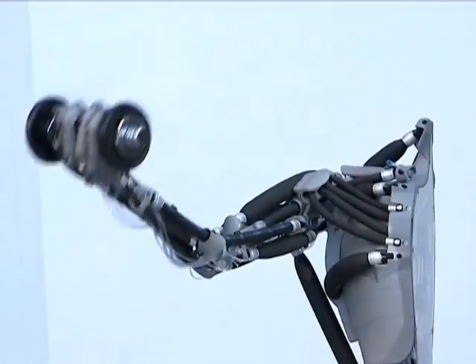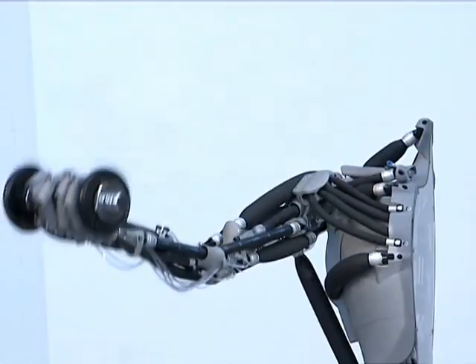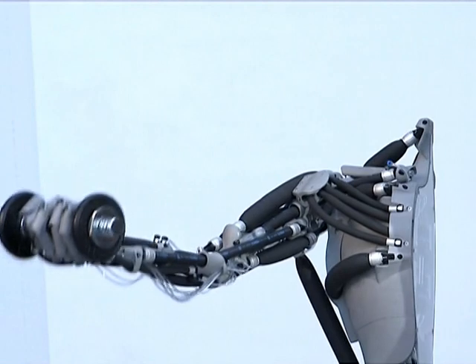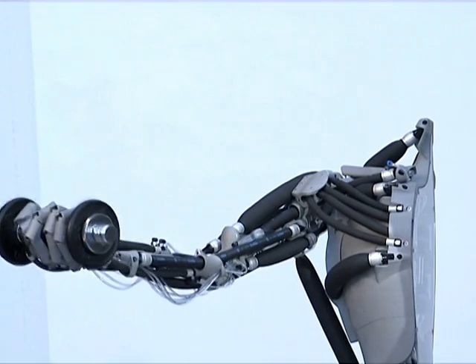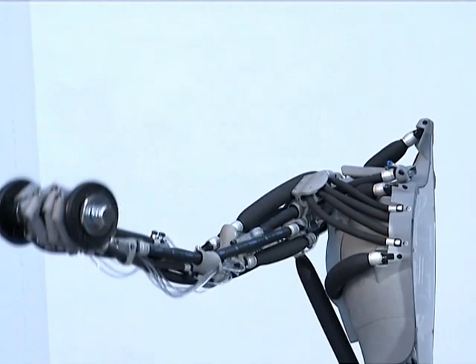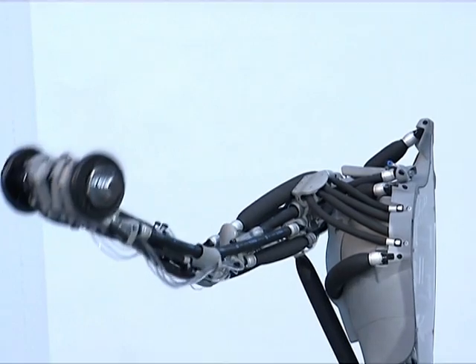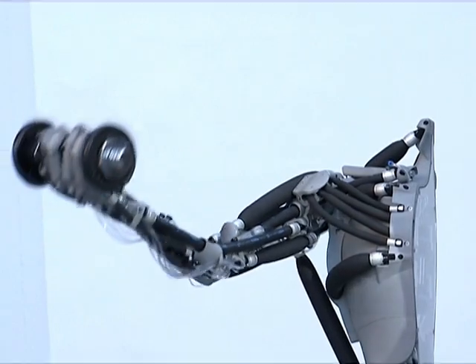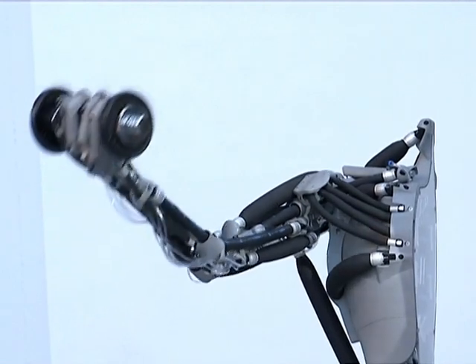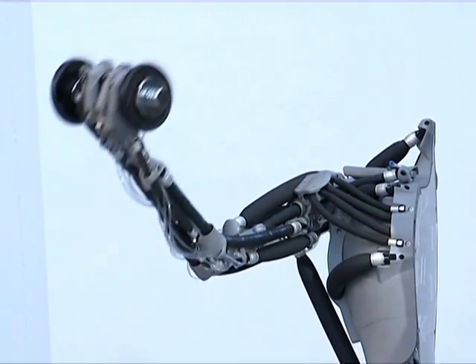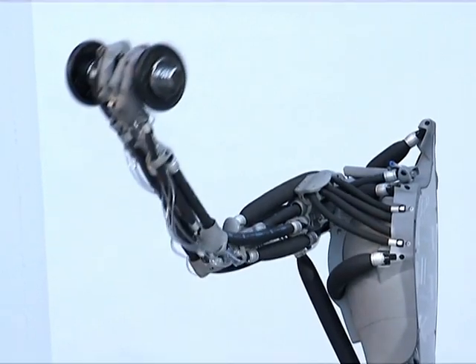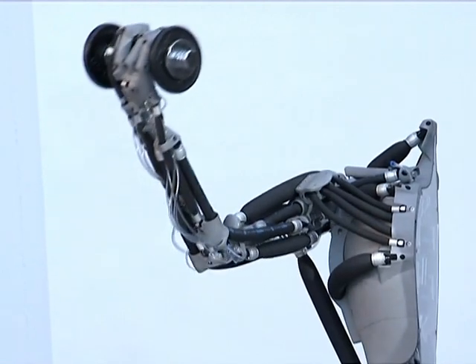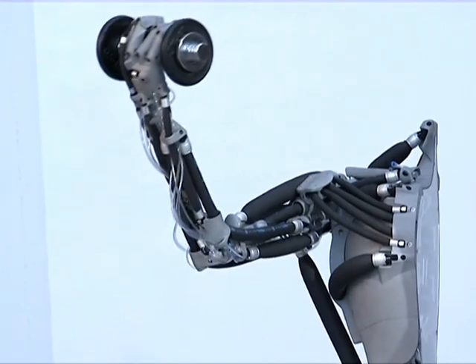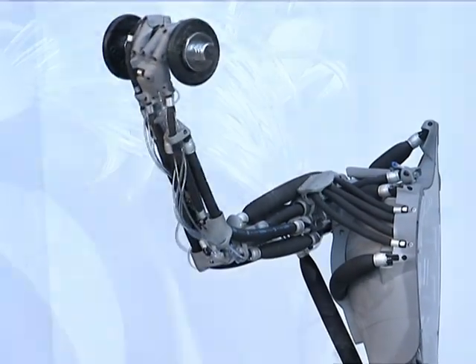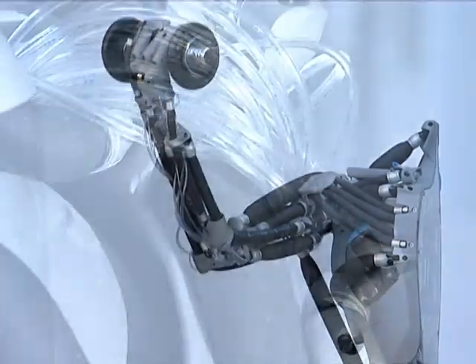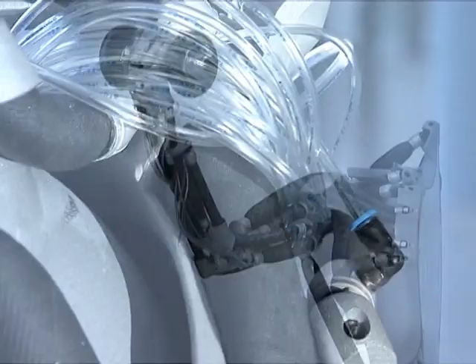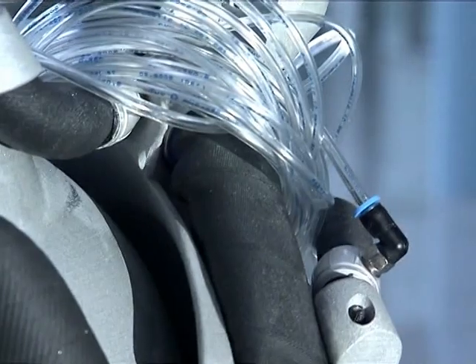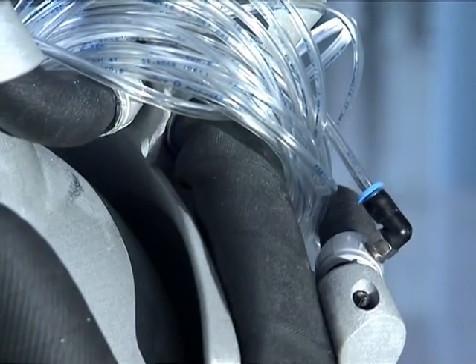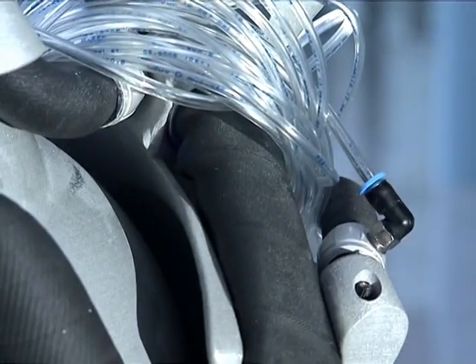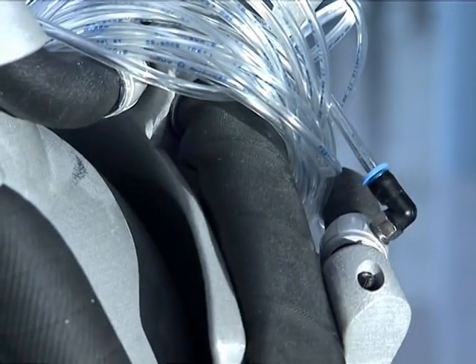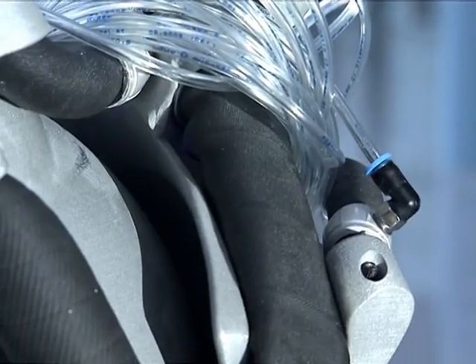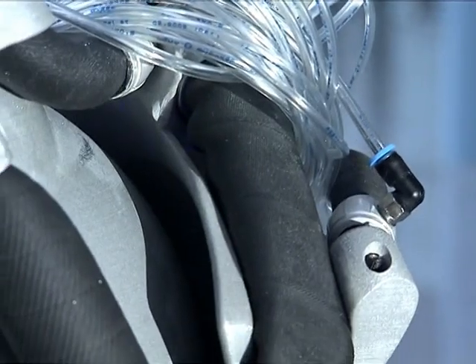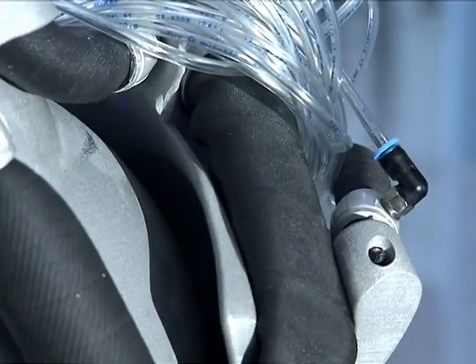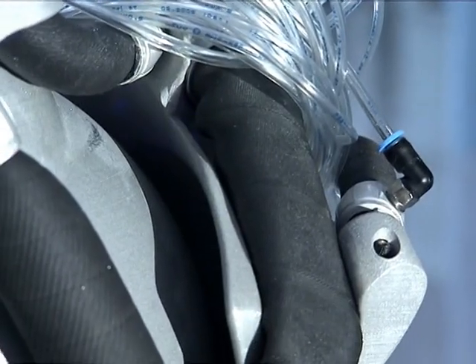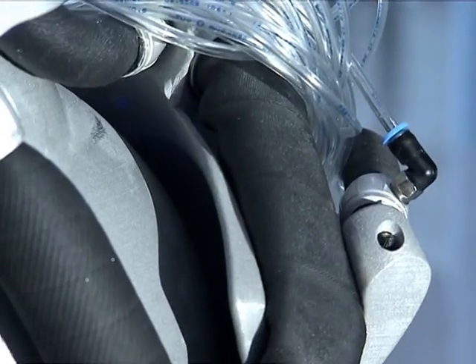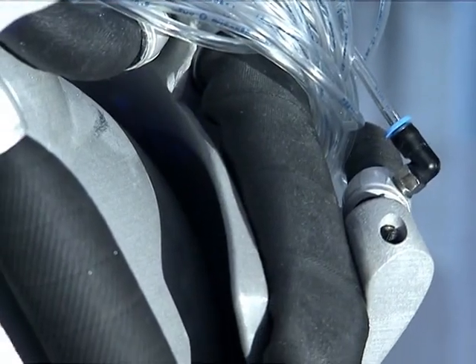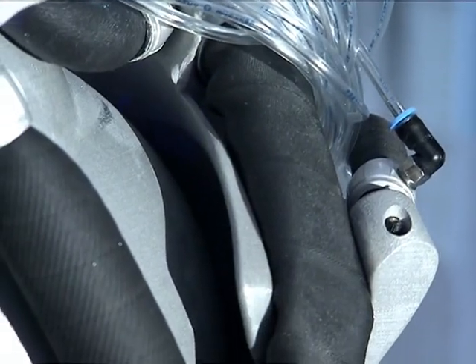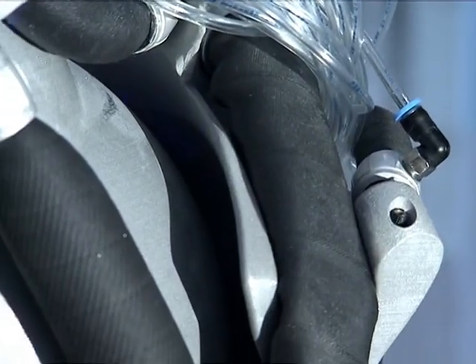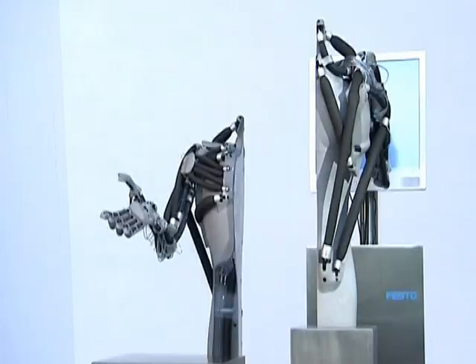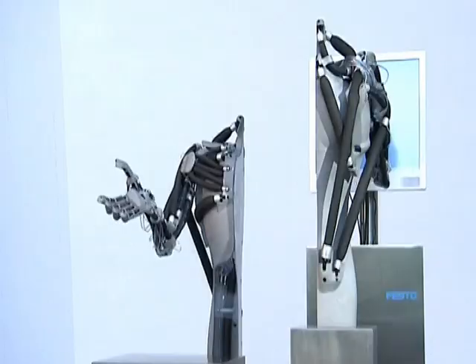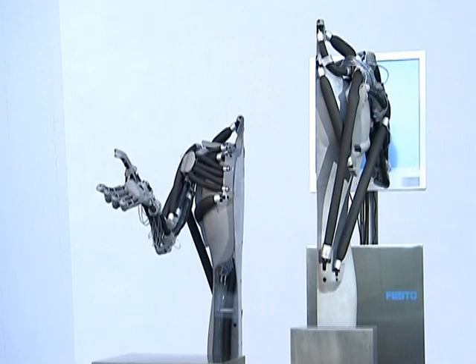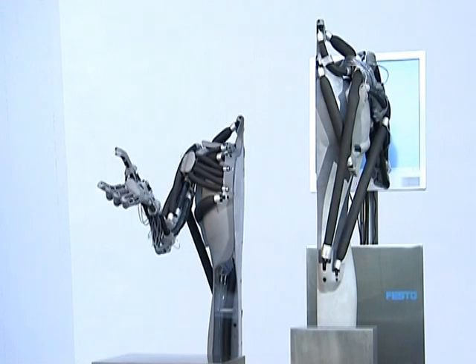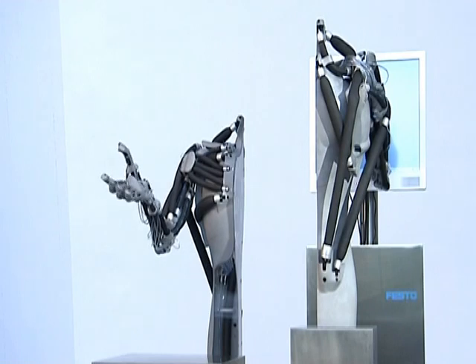Eric's arm is also of great interest to the future of robotics, as it can interact almost naturally with humans.